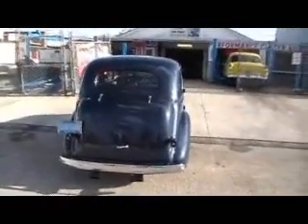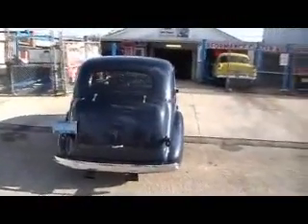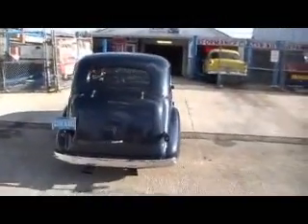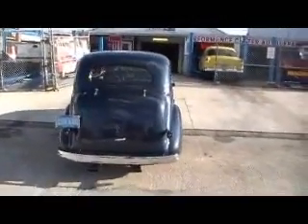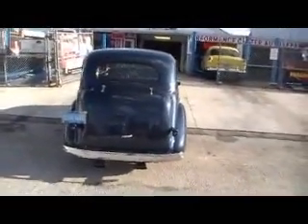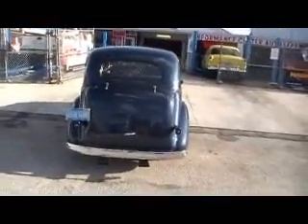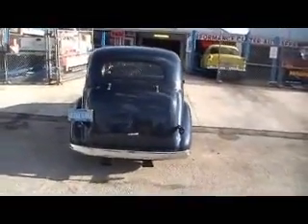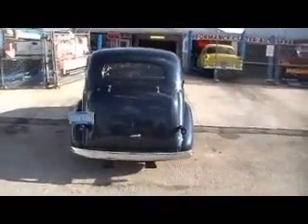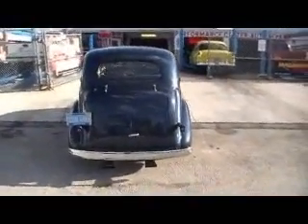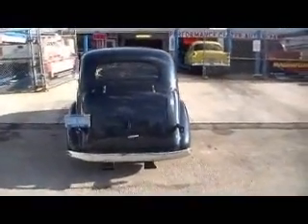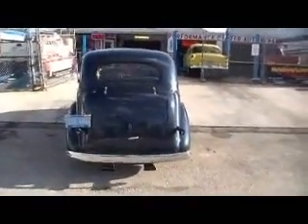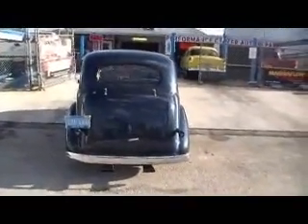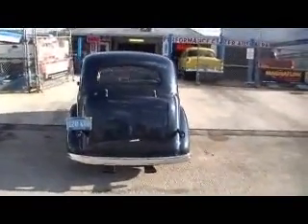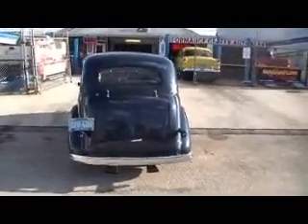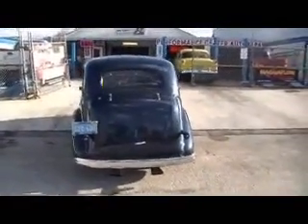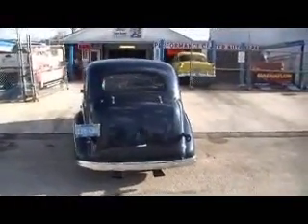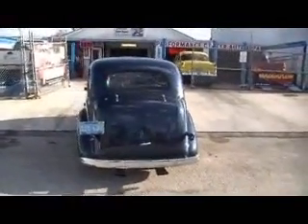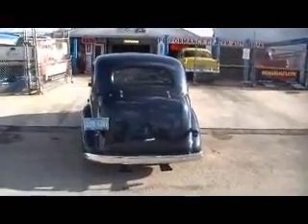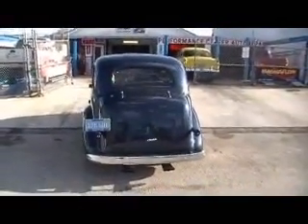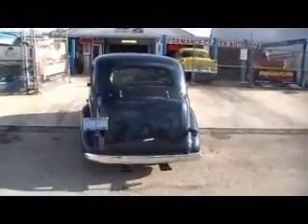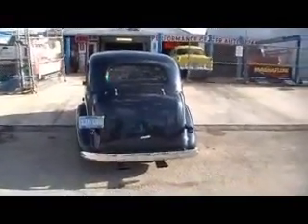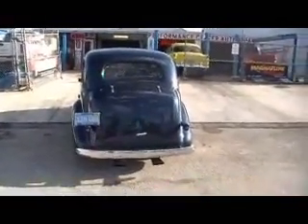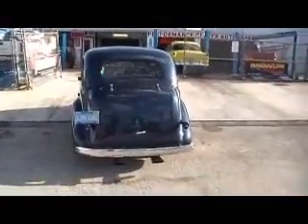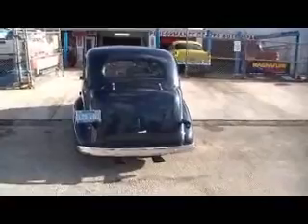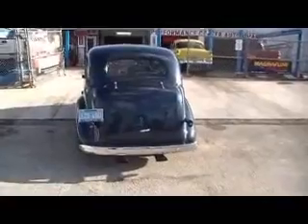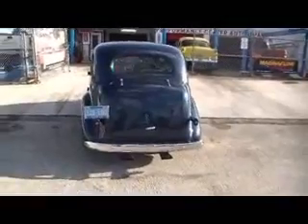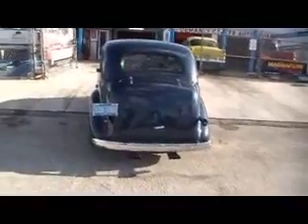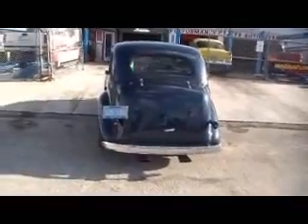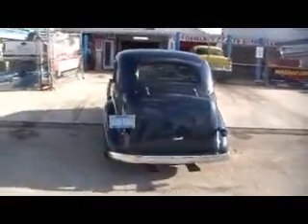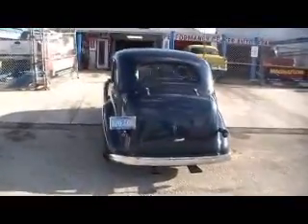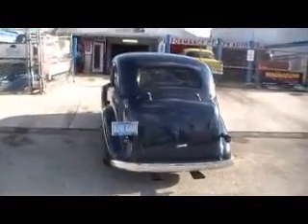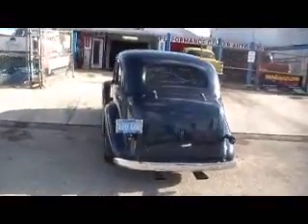It has an overdrive transmission, power brakes, and A.C. You can see the dual exhaust. Very nice car.